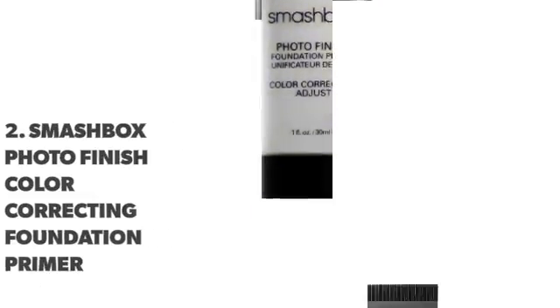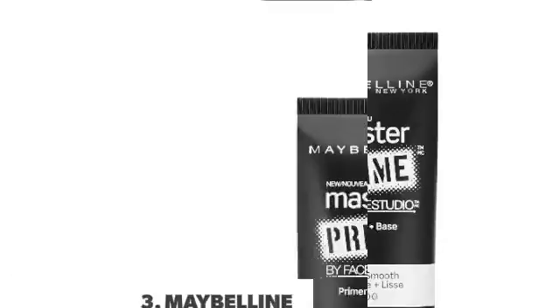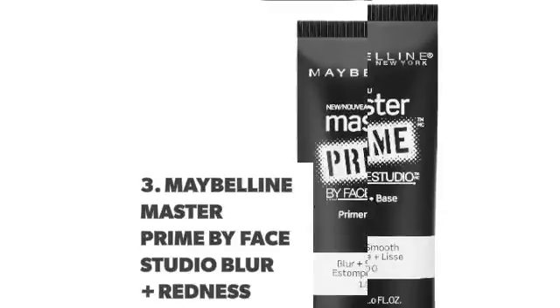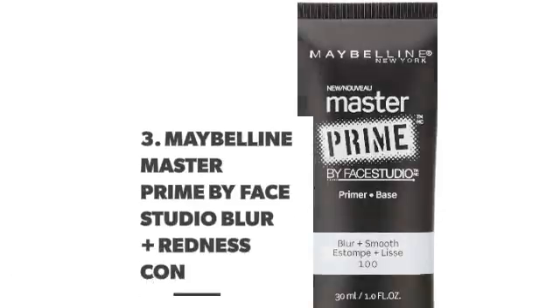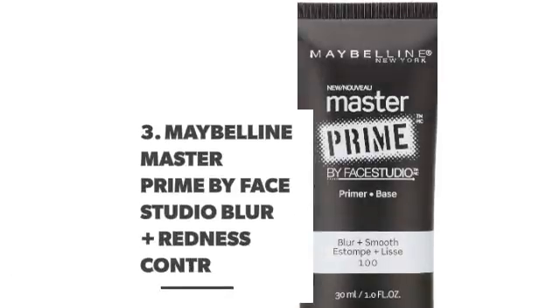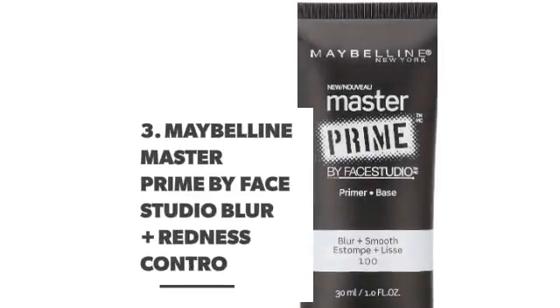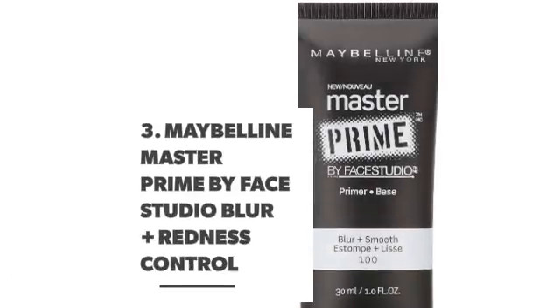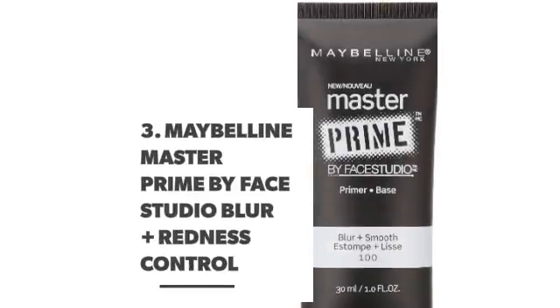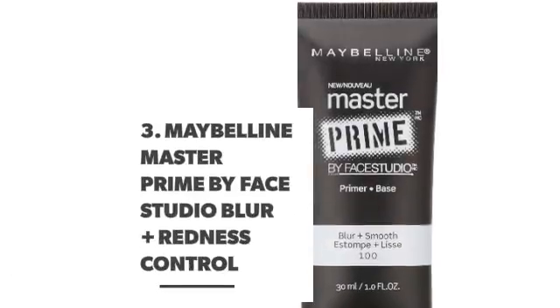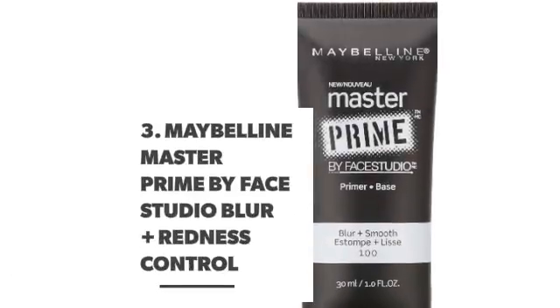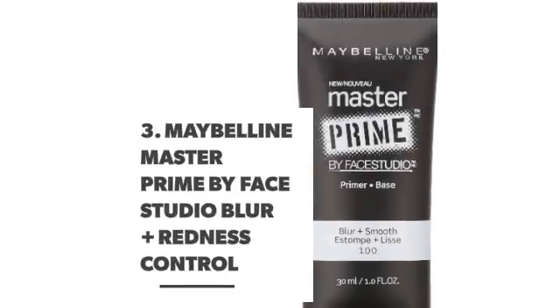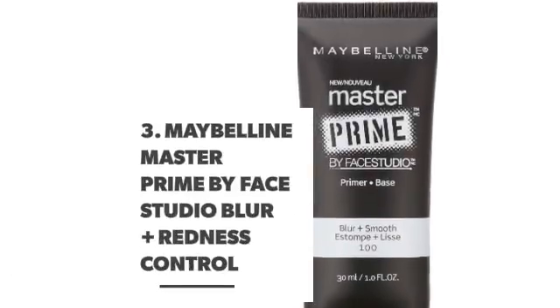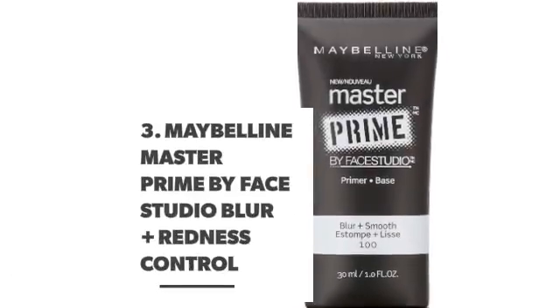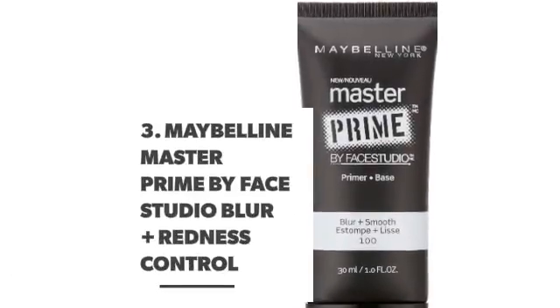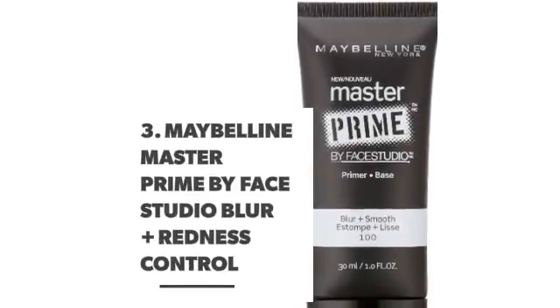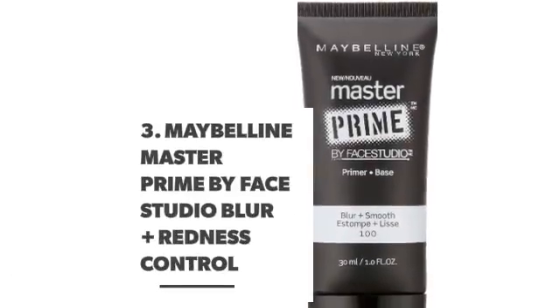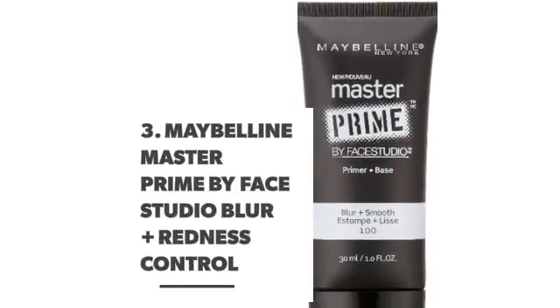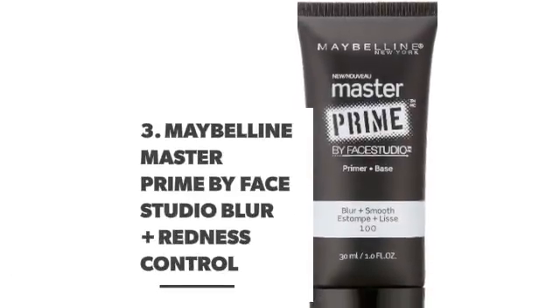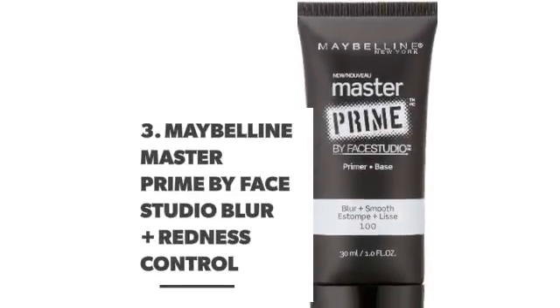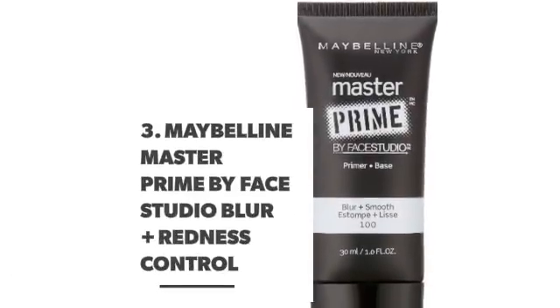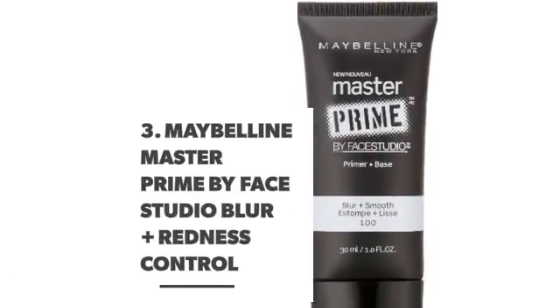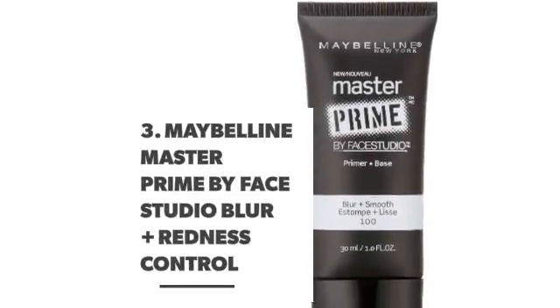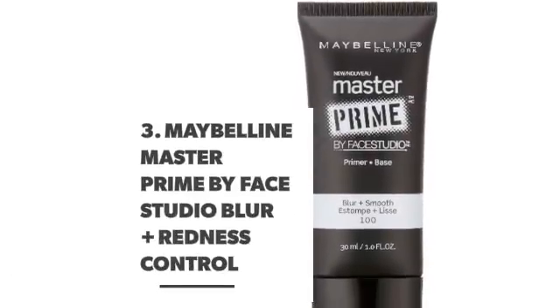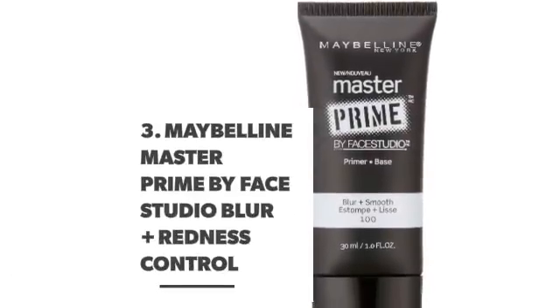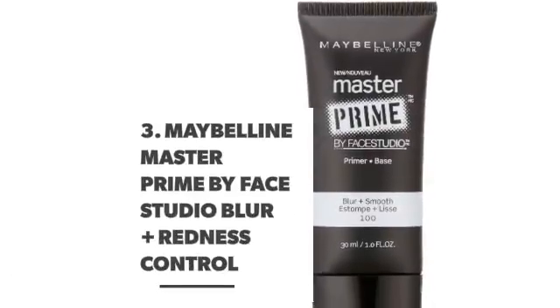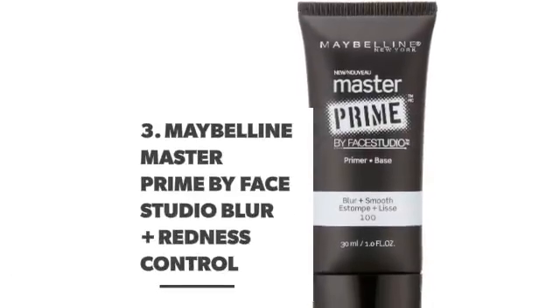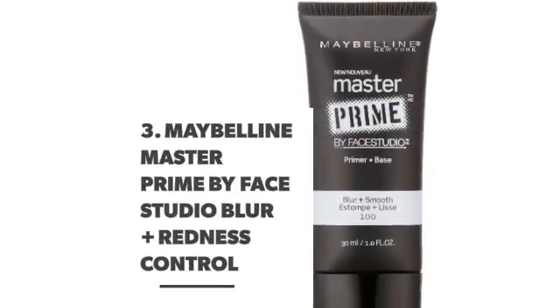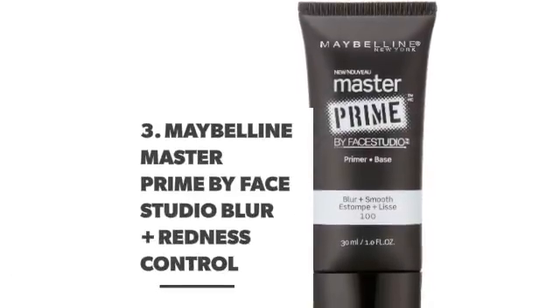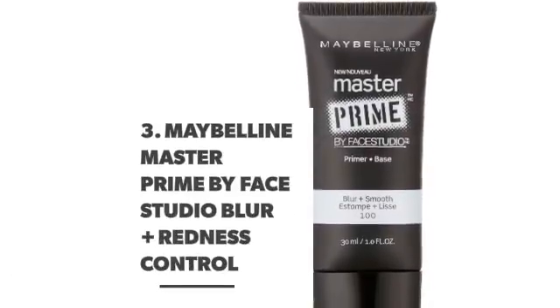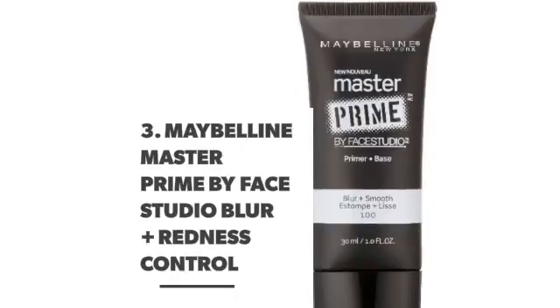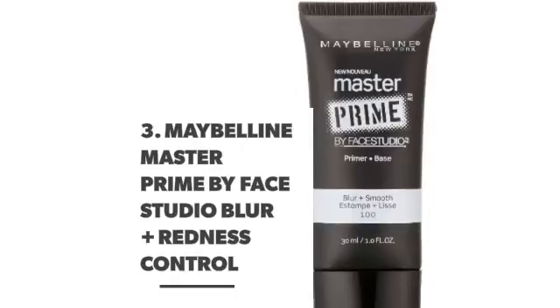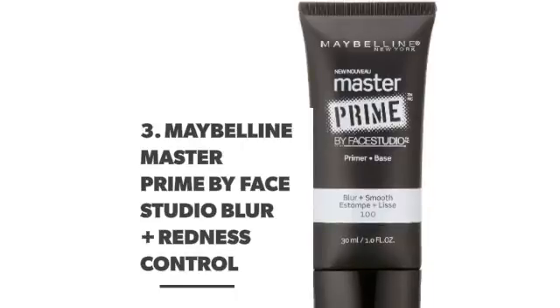Number 3. Maybelline Master Prime by Face Studio Blur Plus Redness Control.